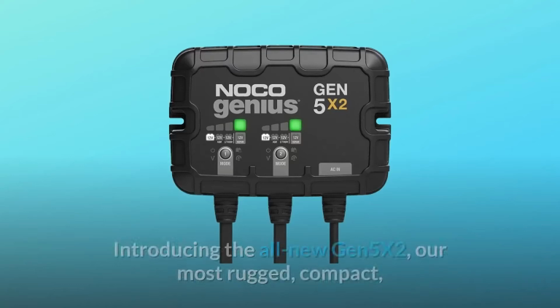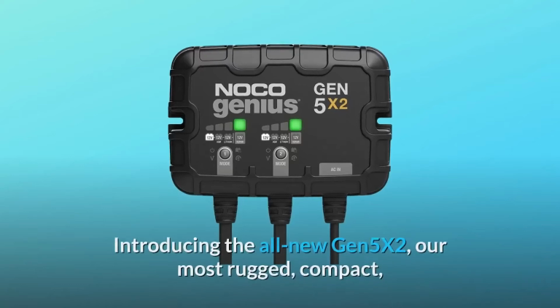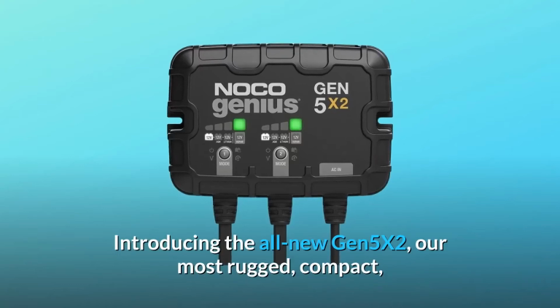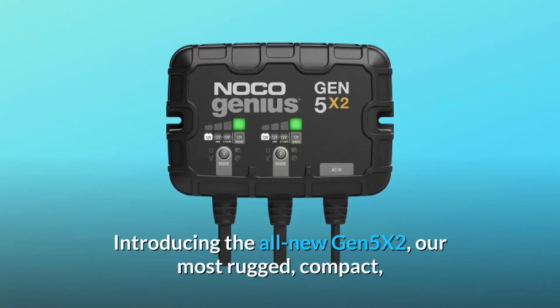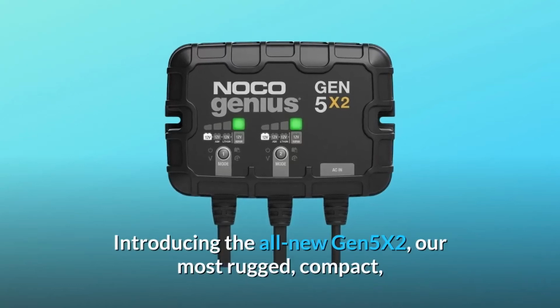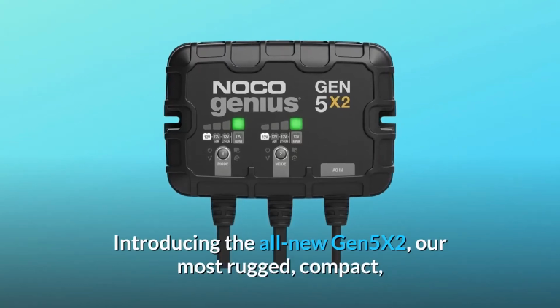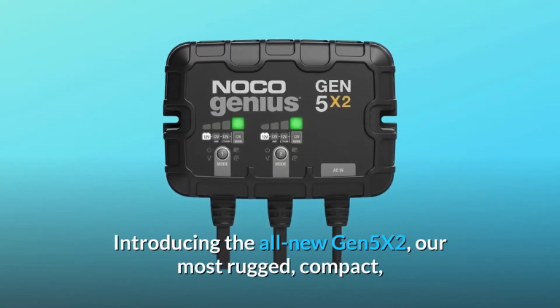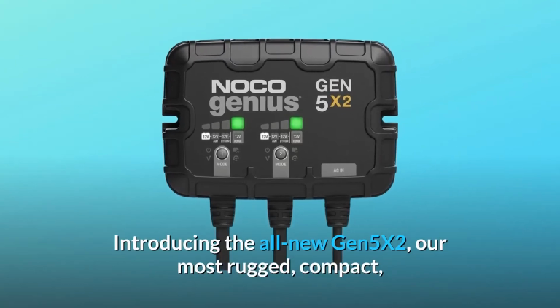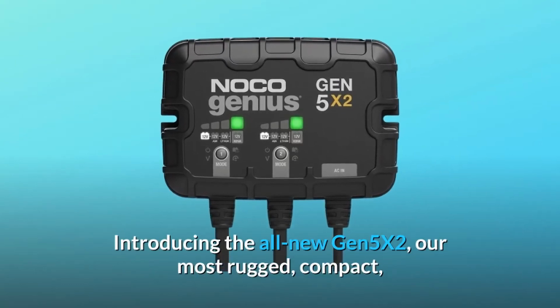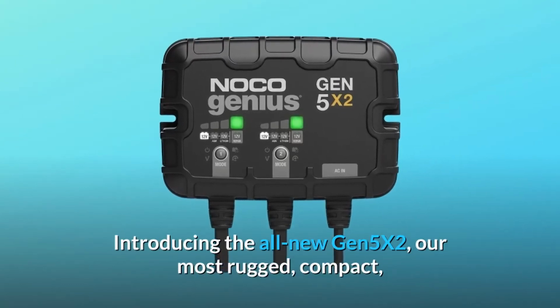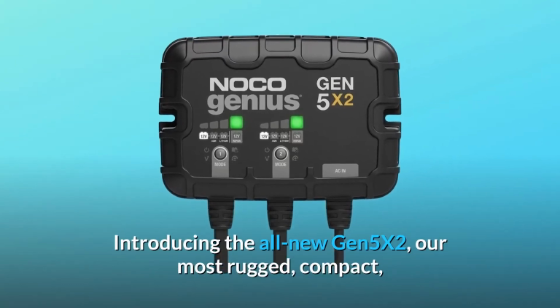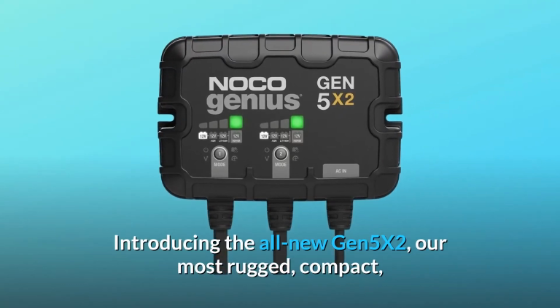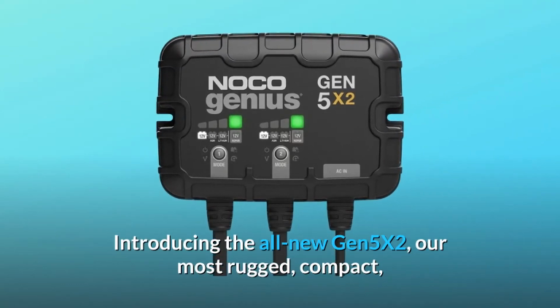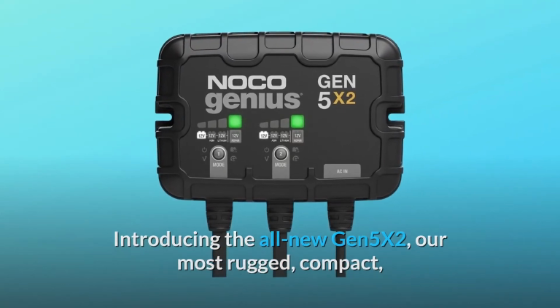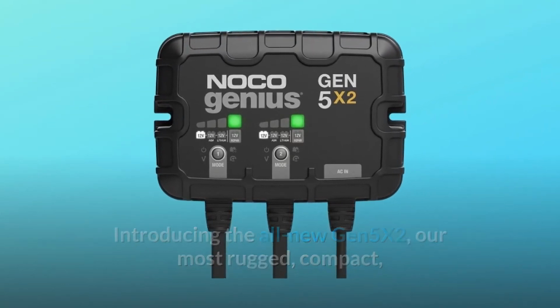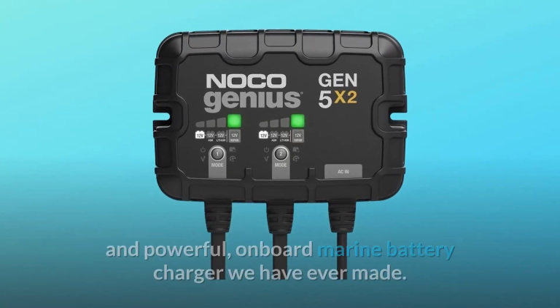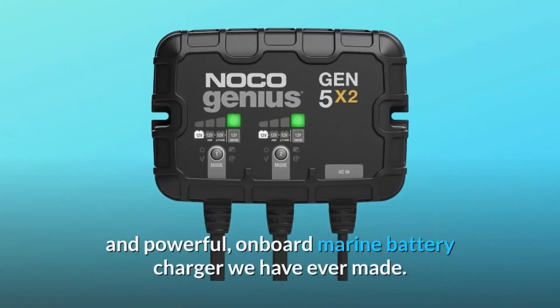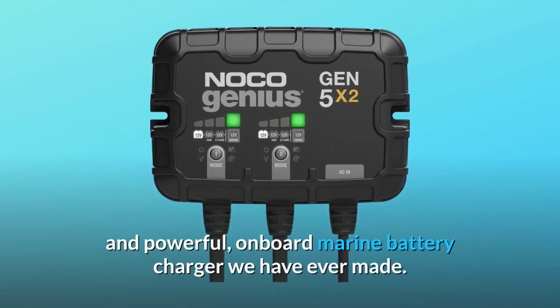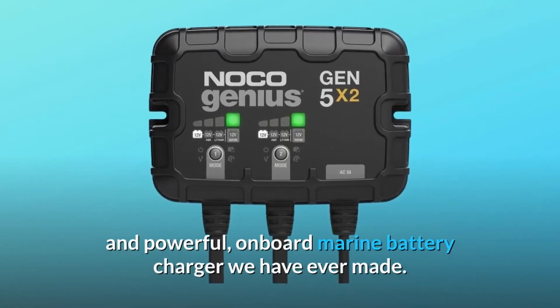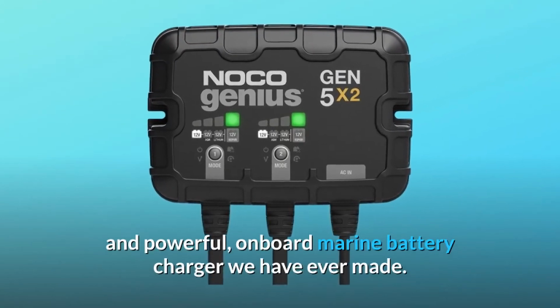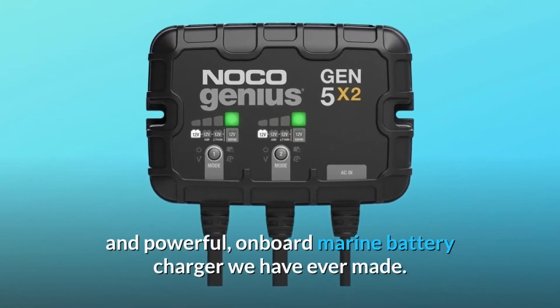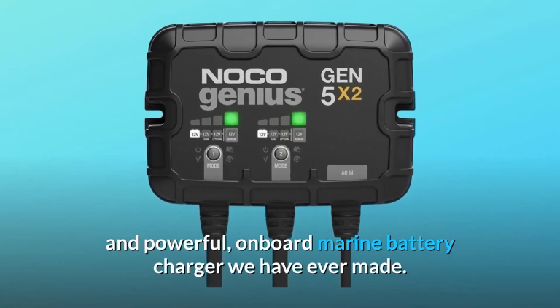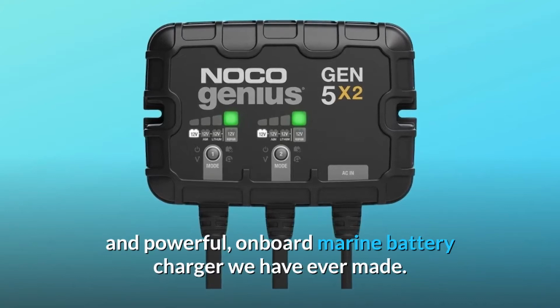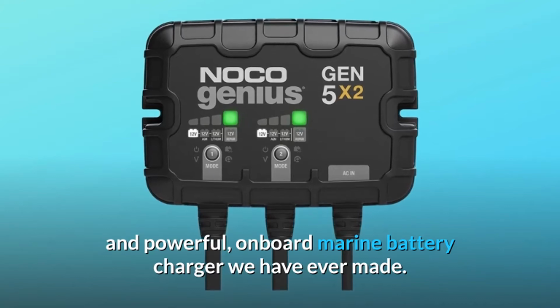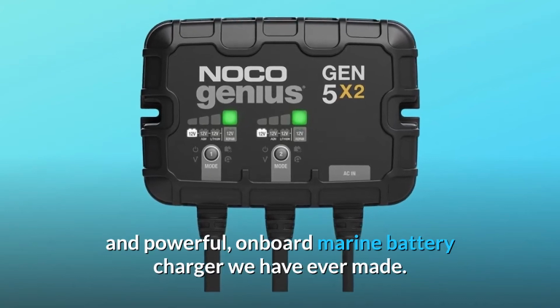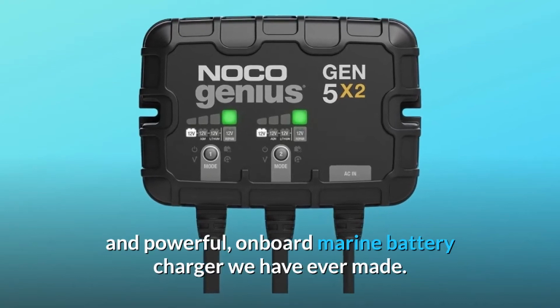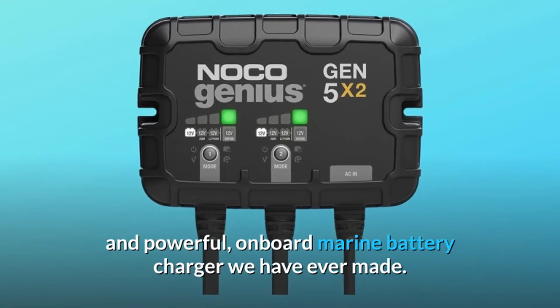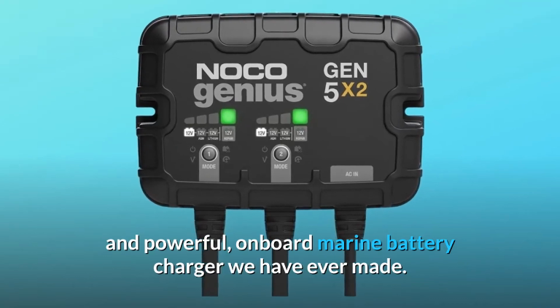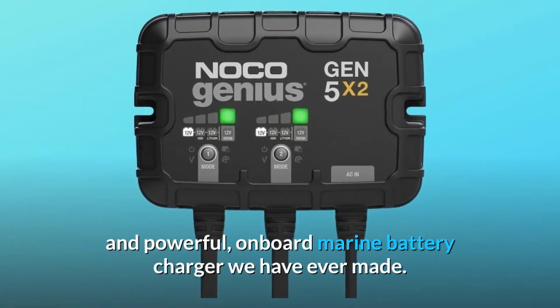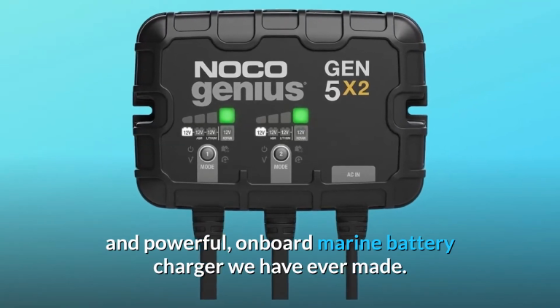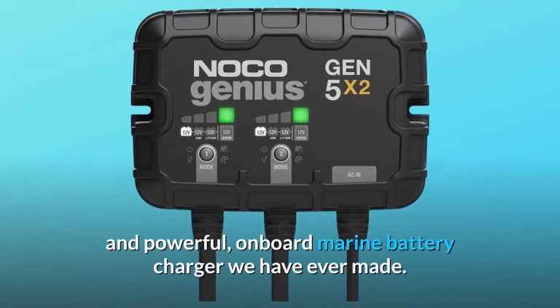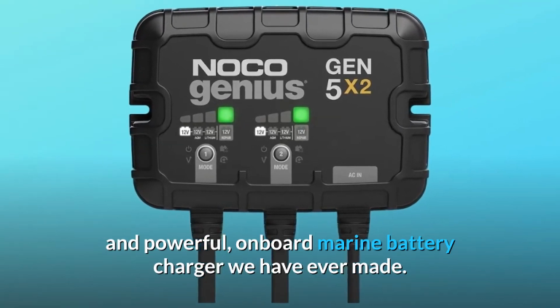Introducing the all-new Gen 5X2, our most rugged, compact, and powerful on-board marine battery charger we have ever made.